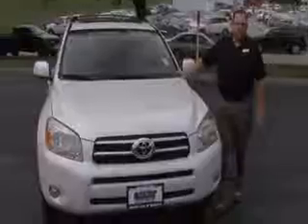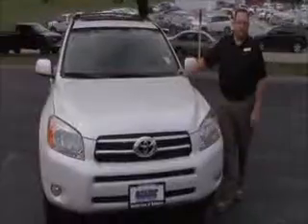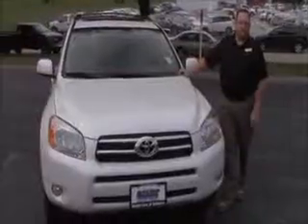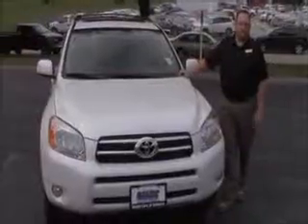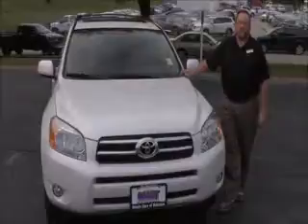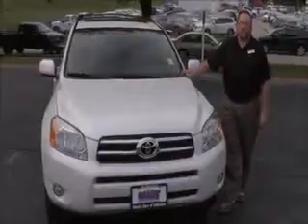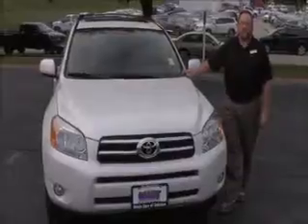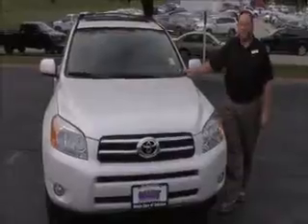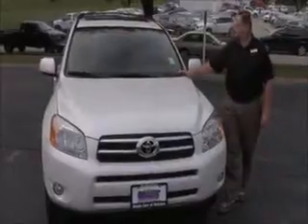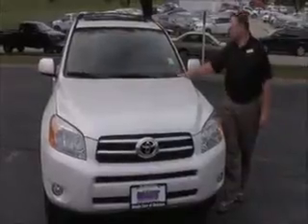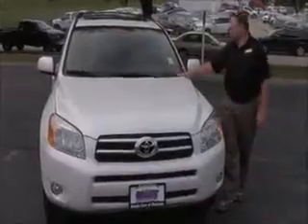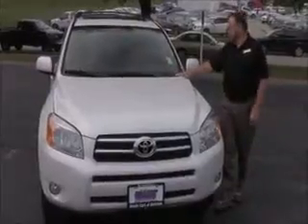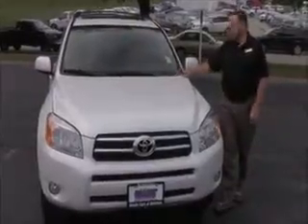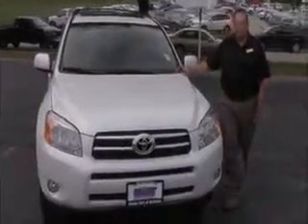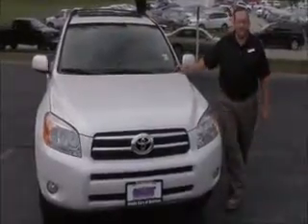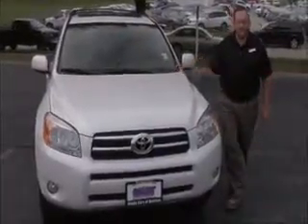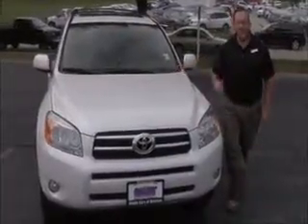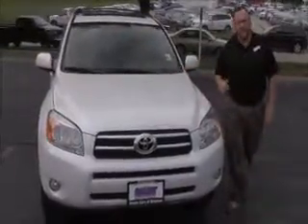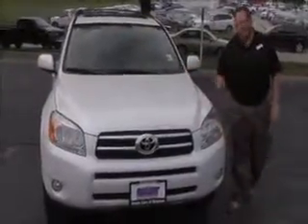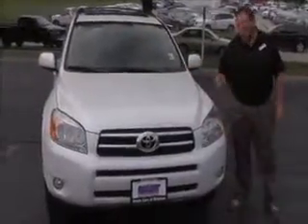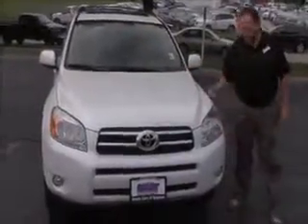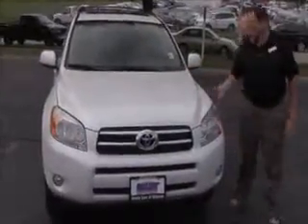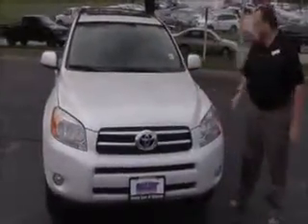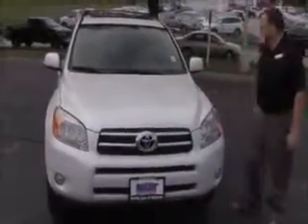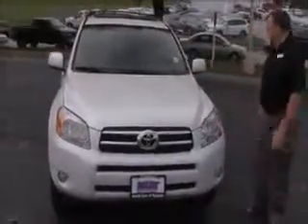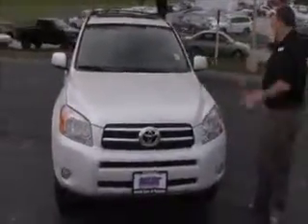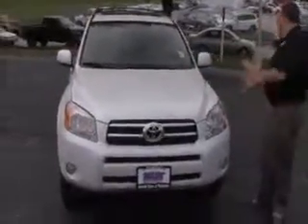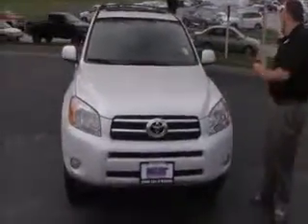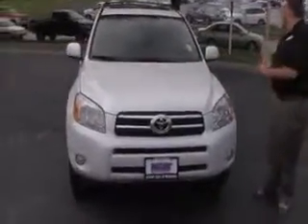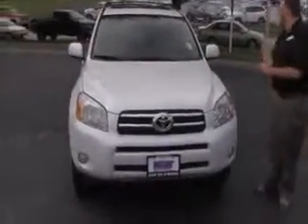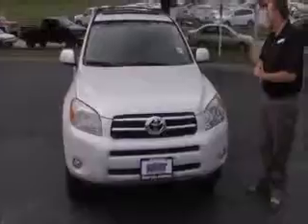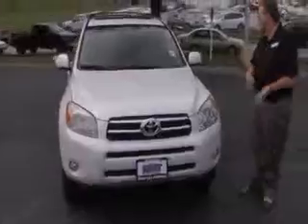Brian Kelly here from the Honda Giant, here to show you this 2007 Toyota RAV4 Limited, just came in on trade.